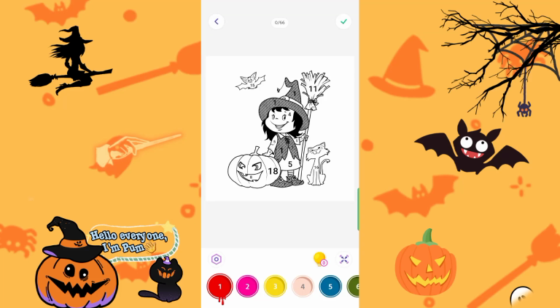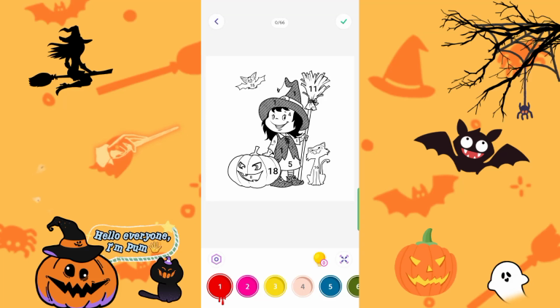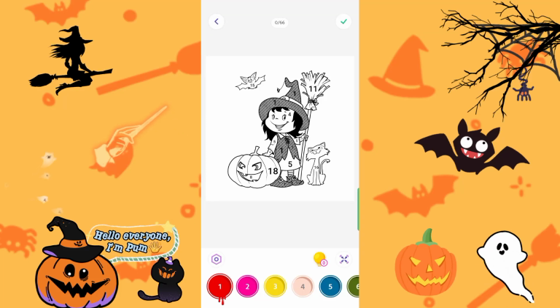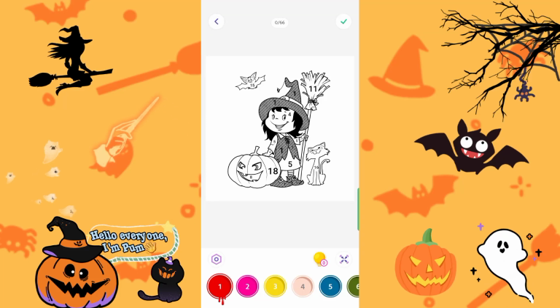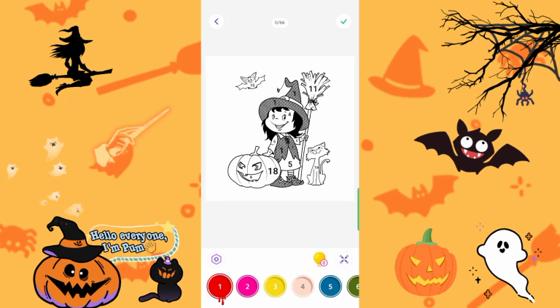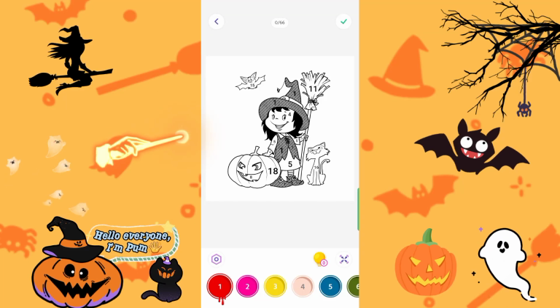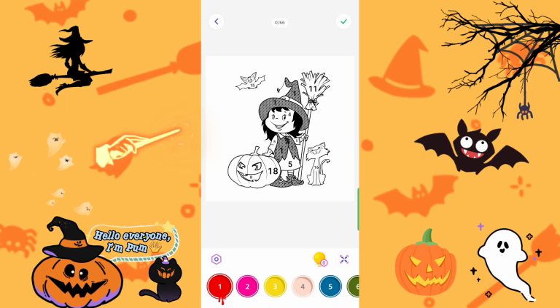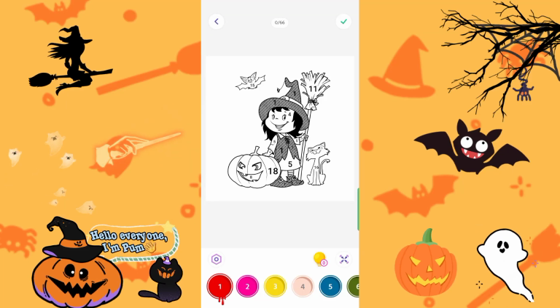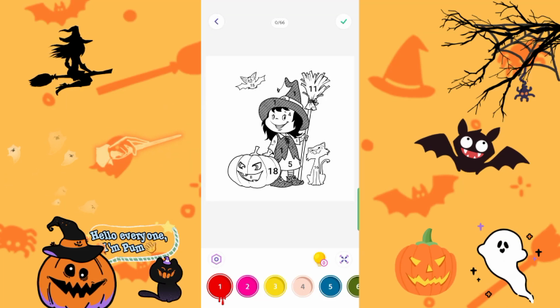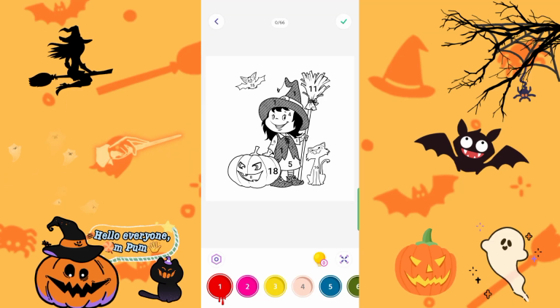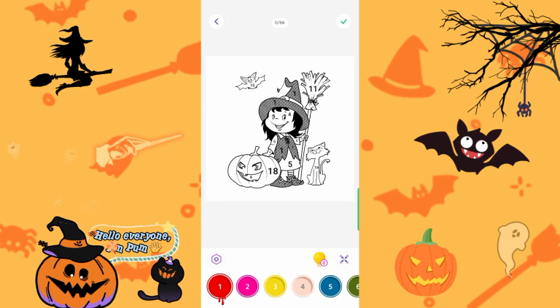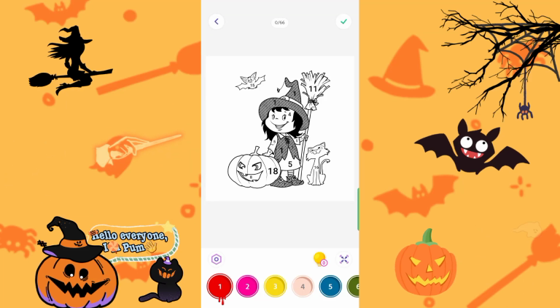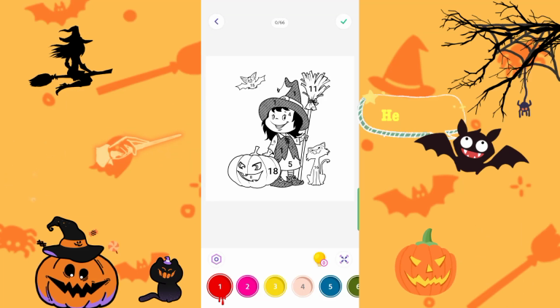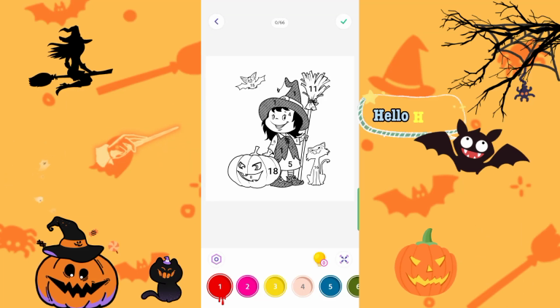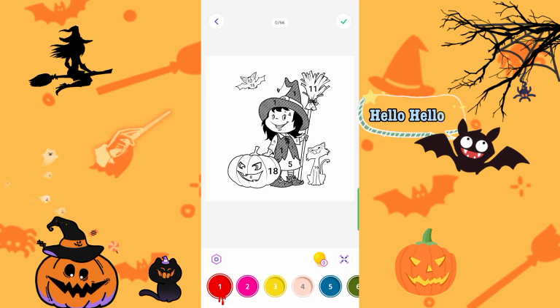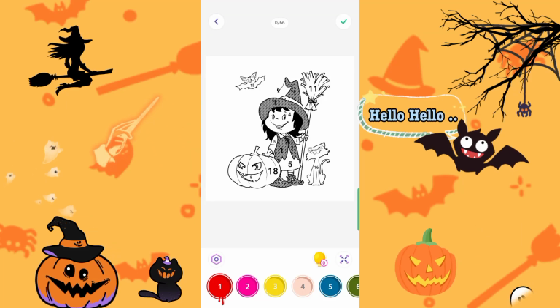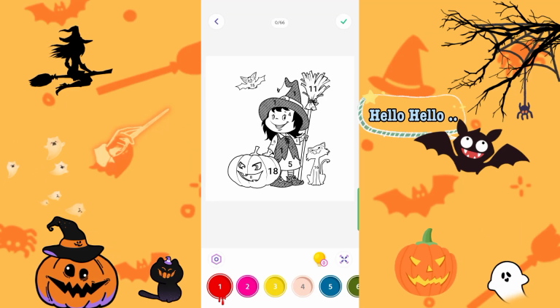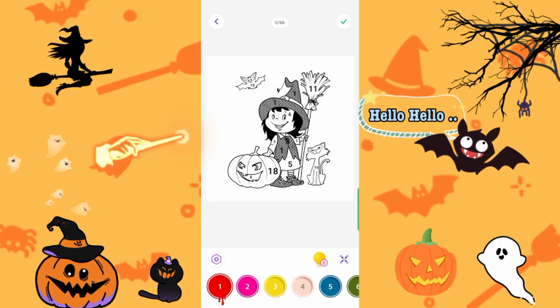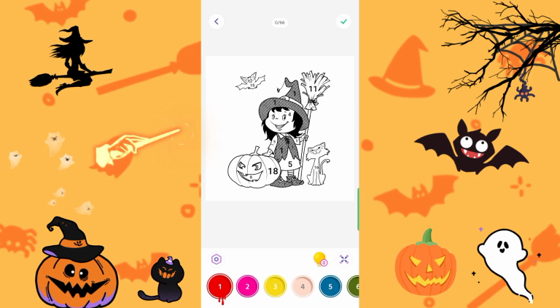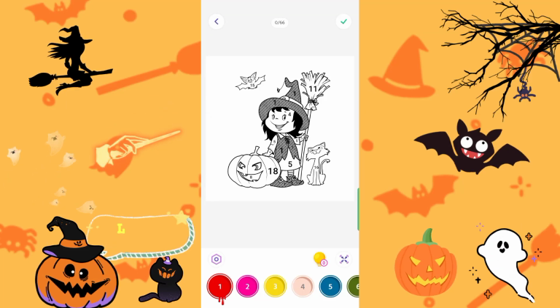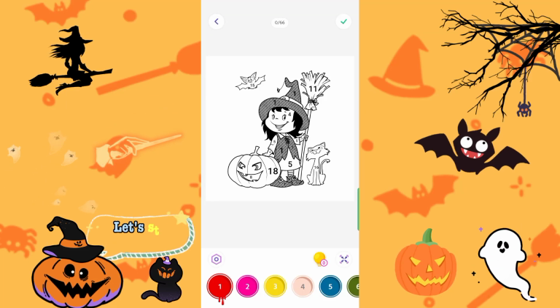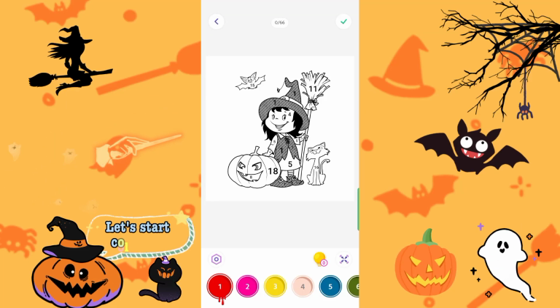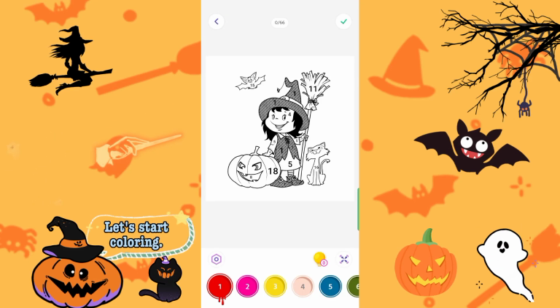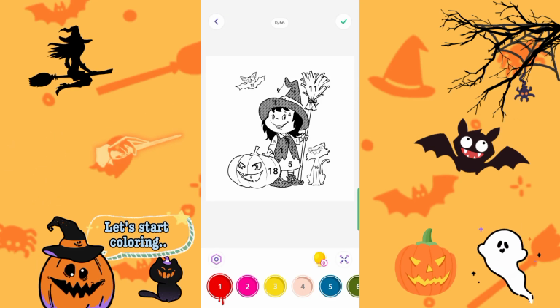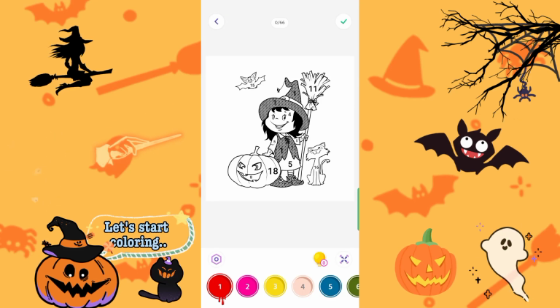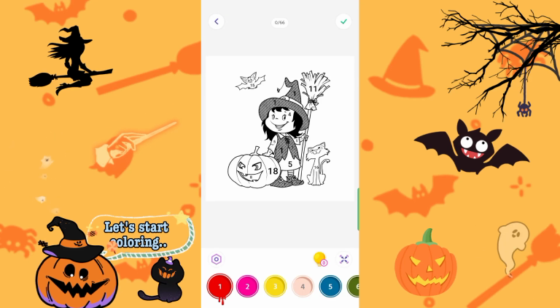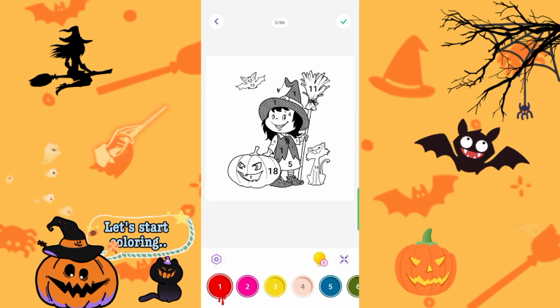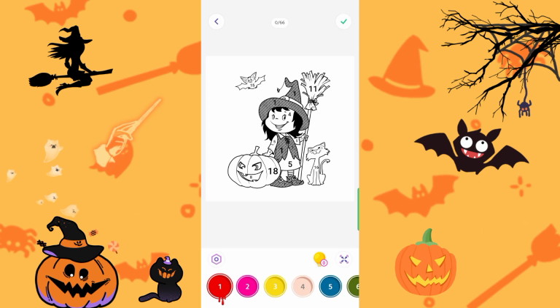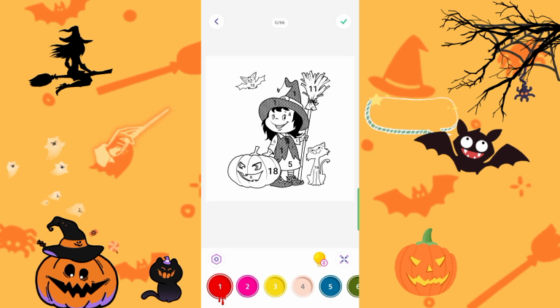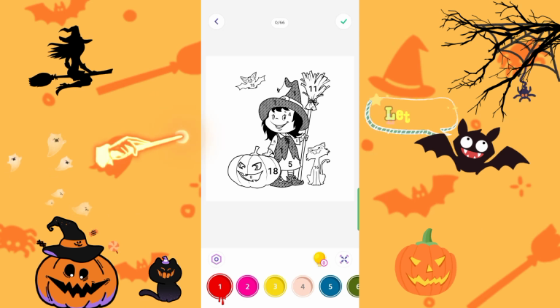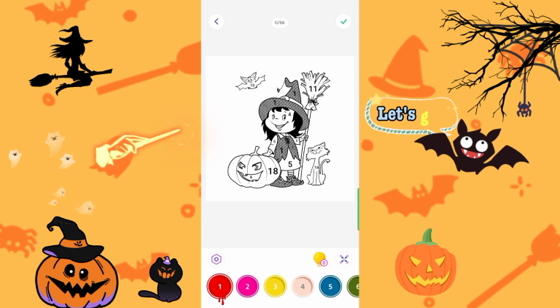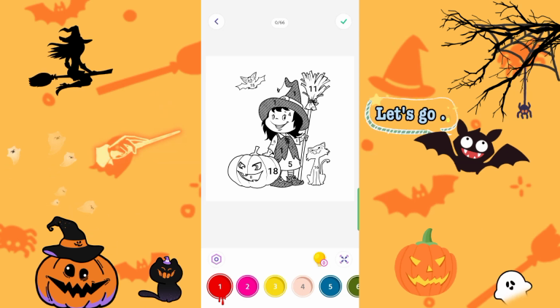Hello everyone. I'm Pom. Hello, hello. Let's start coloring. Let's go.